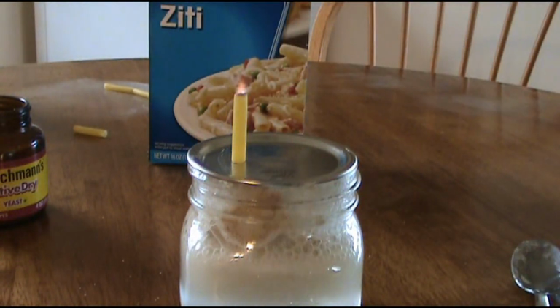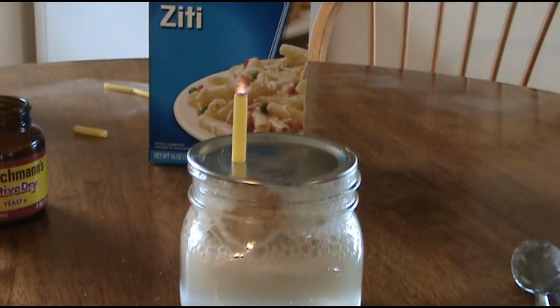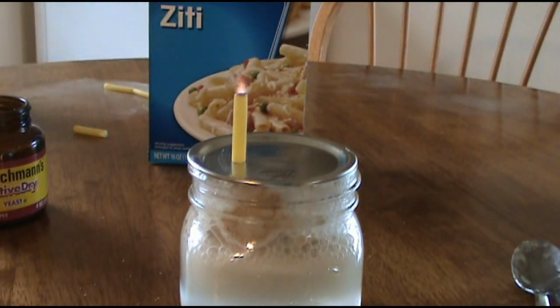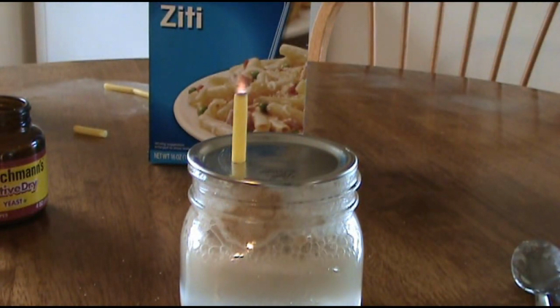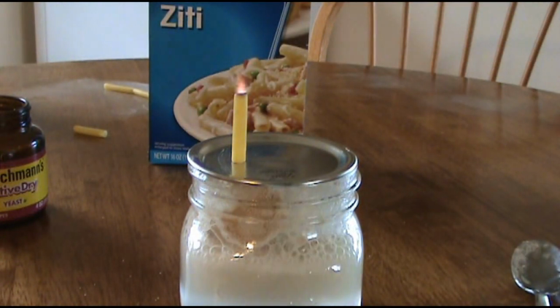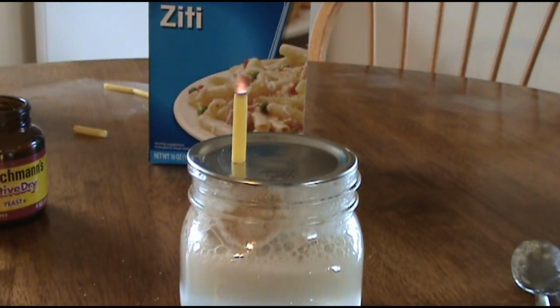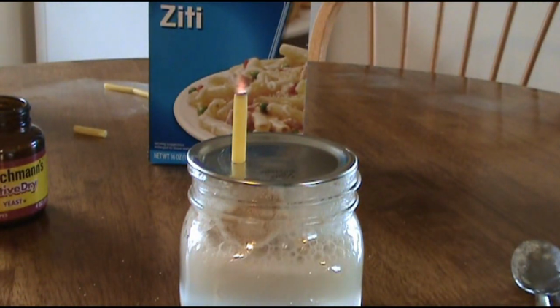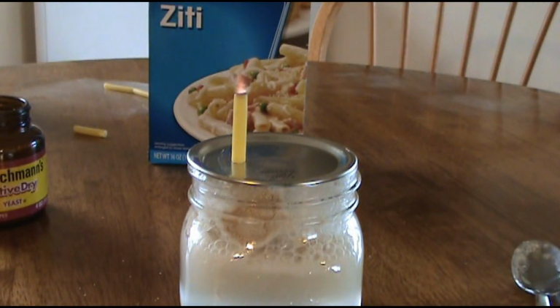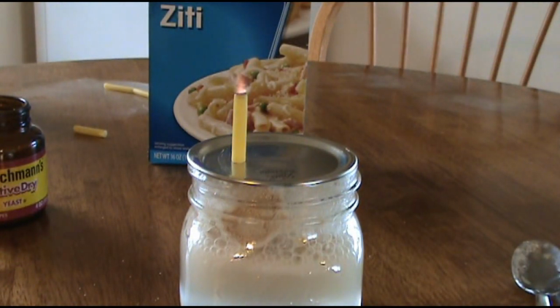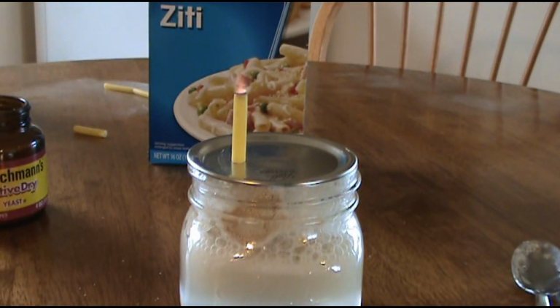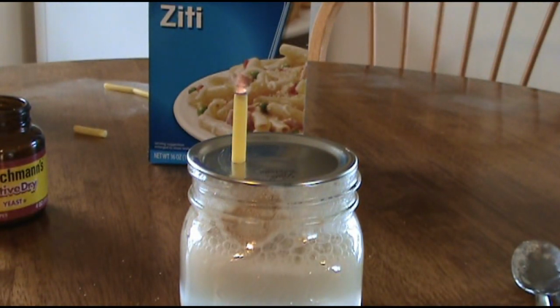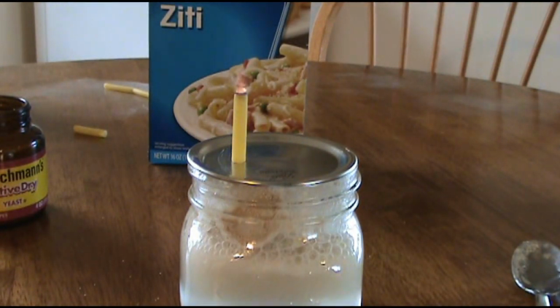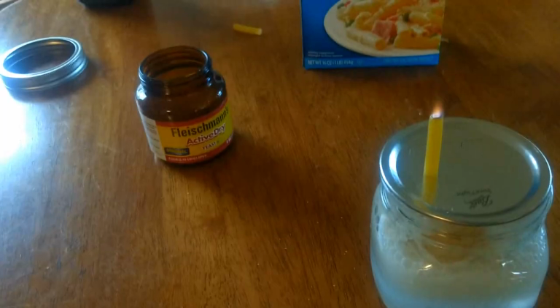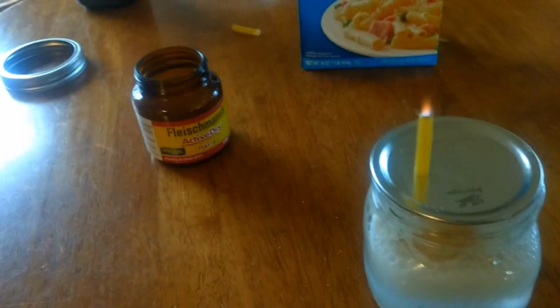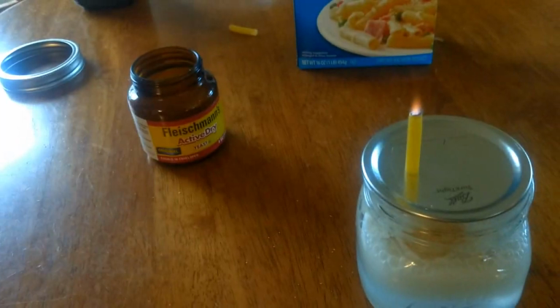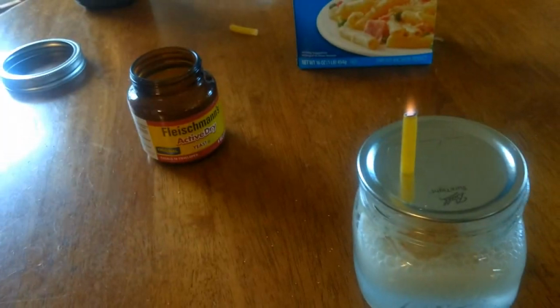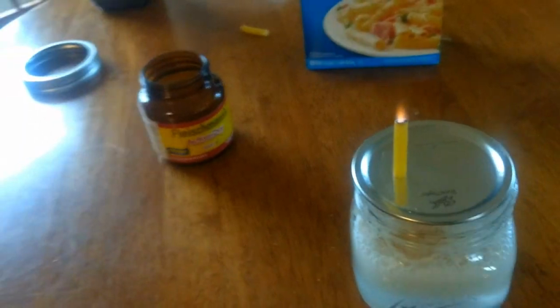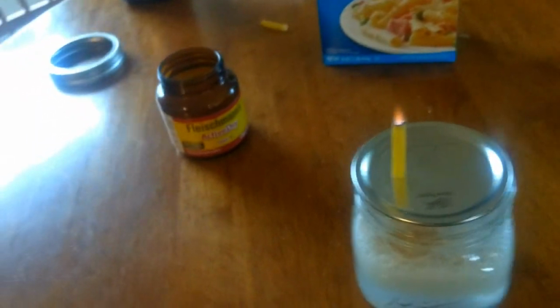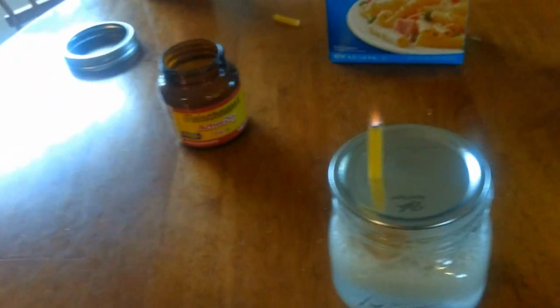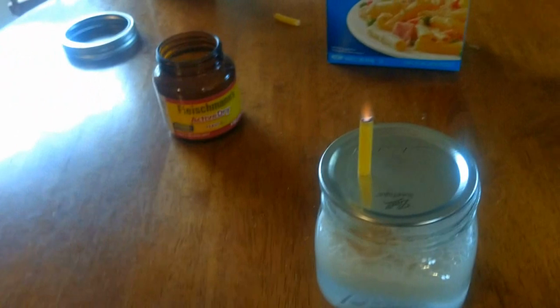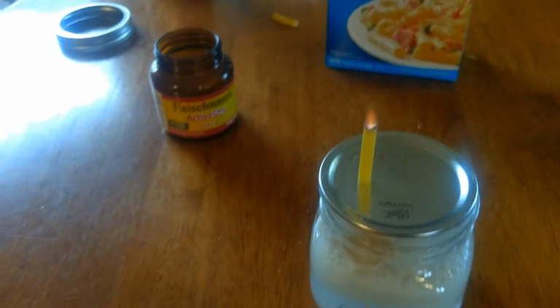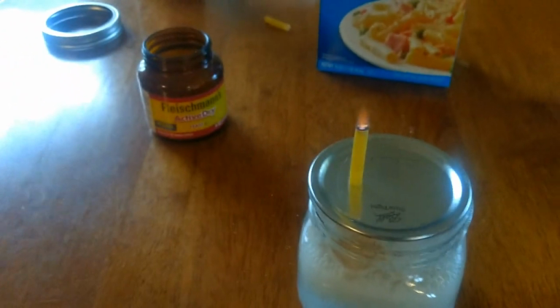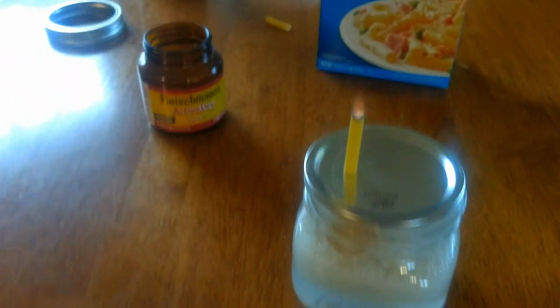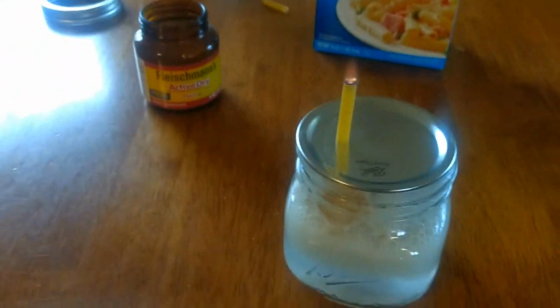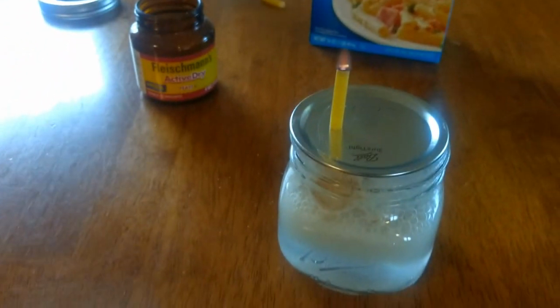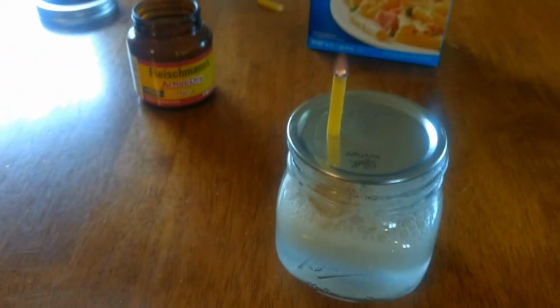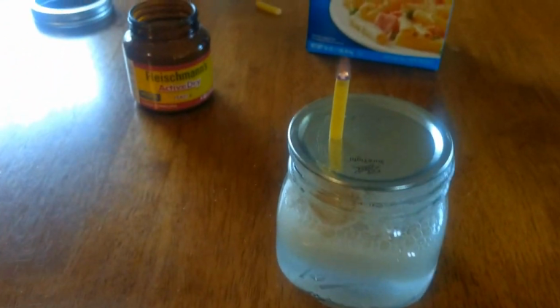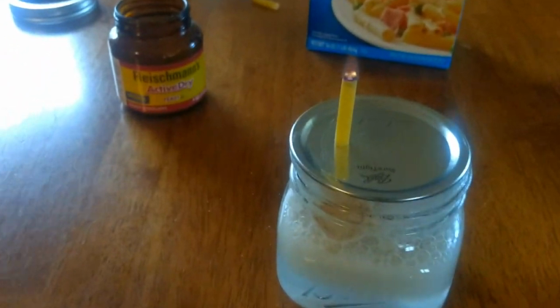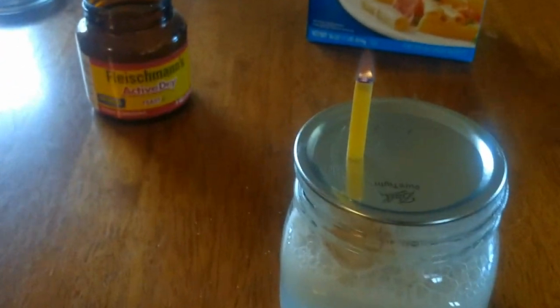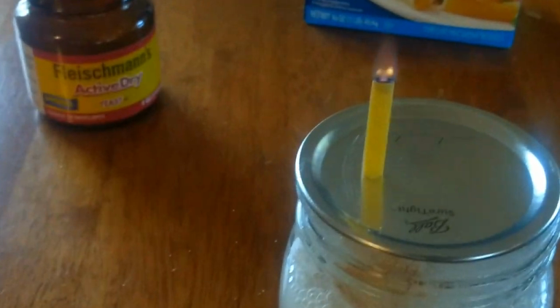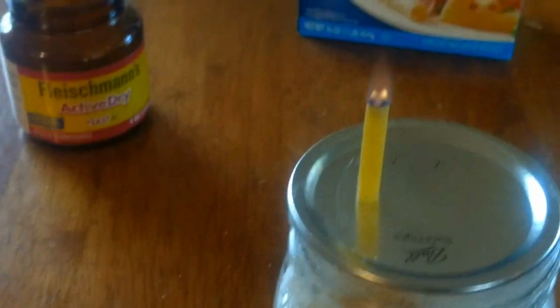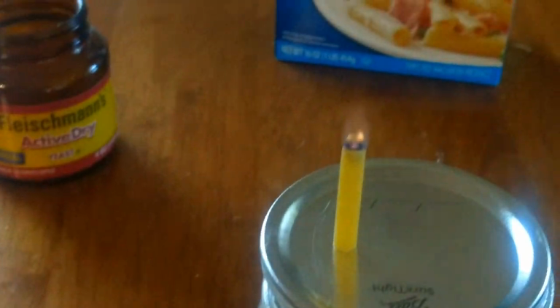As you can see the flame is shooting out pretty strong right there. That's how that's done.